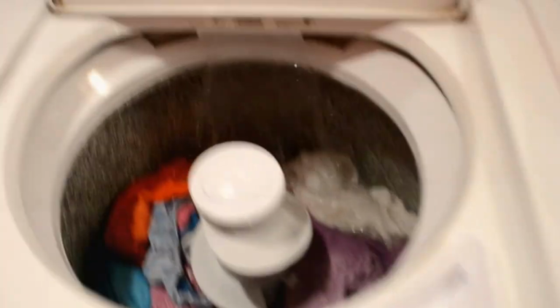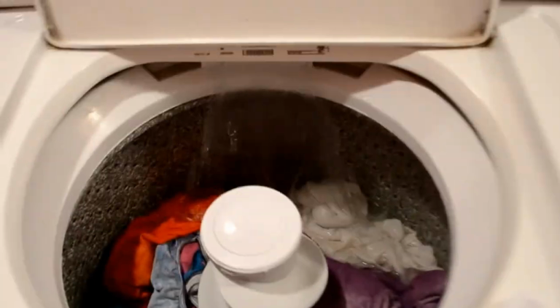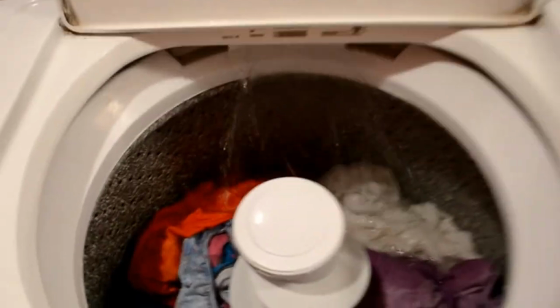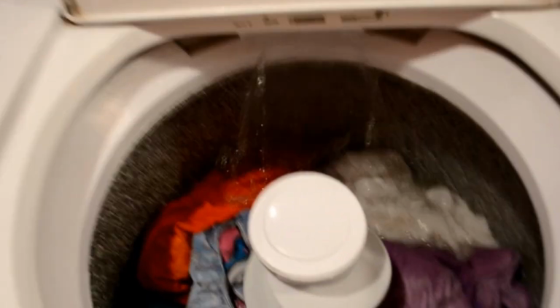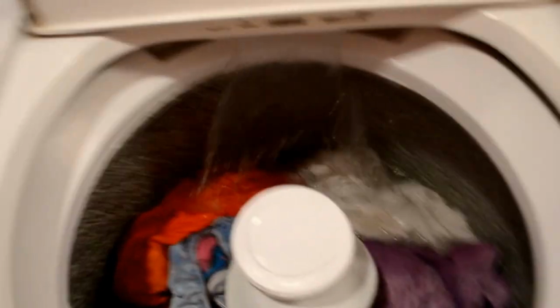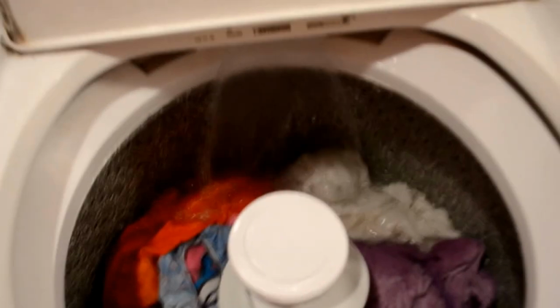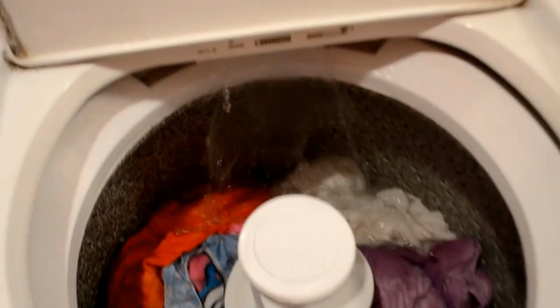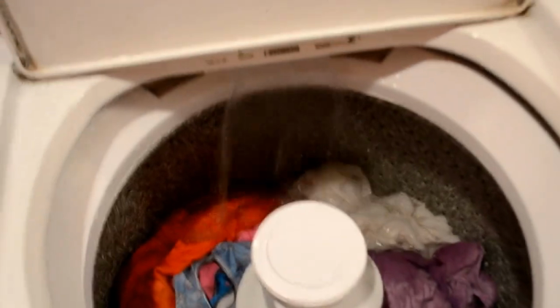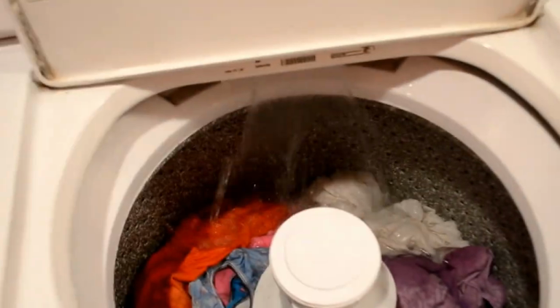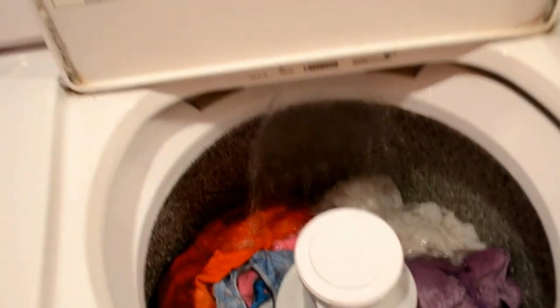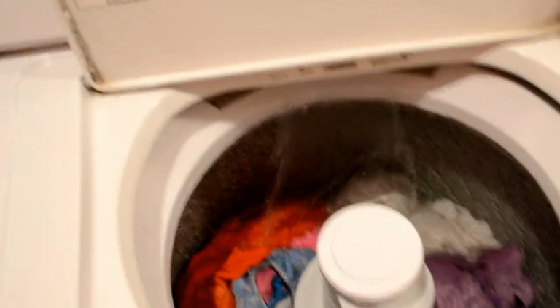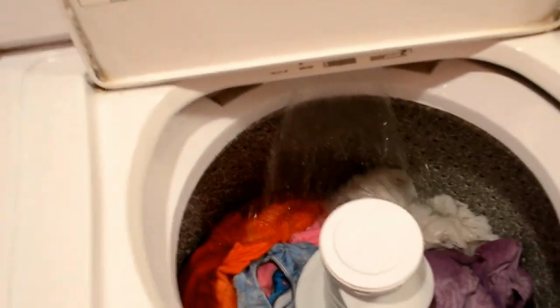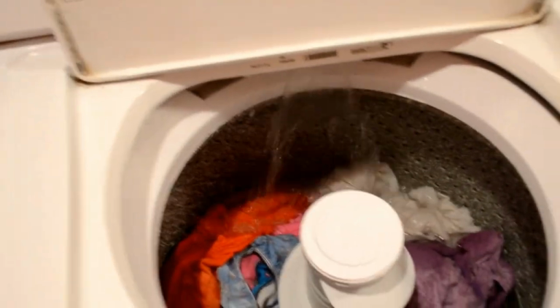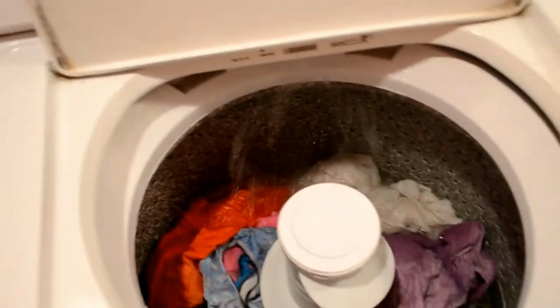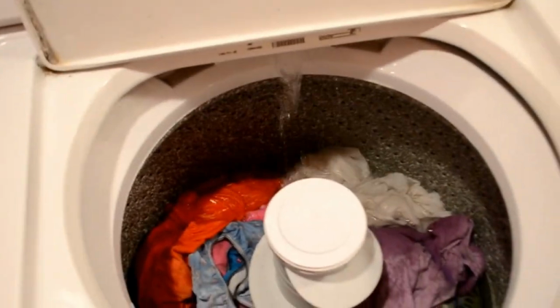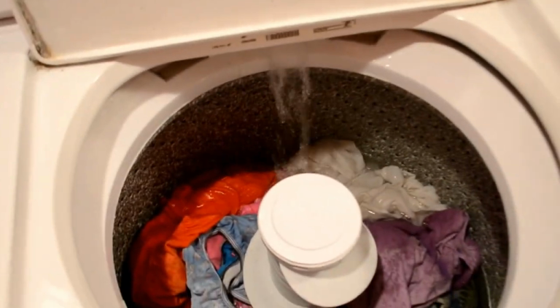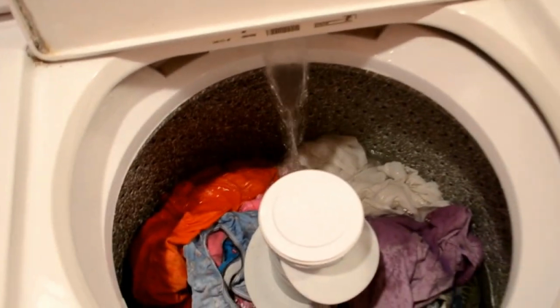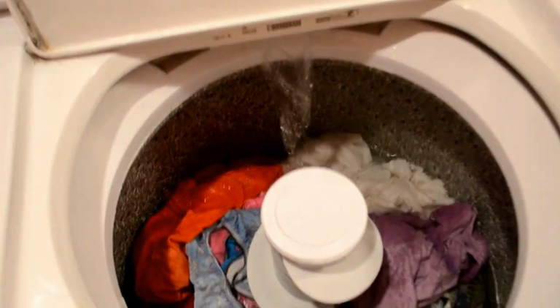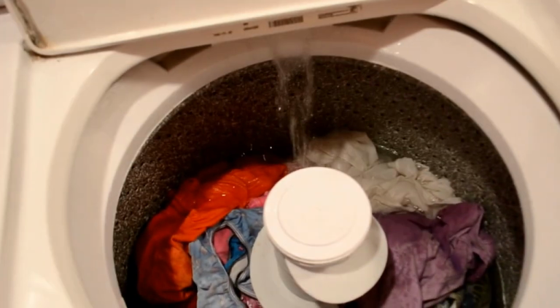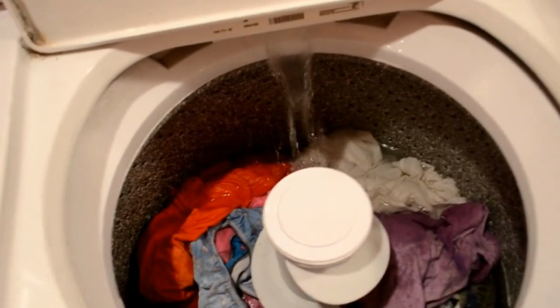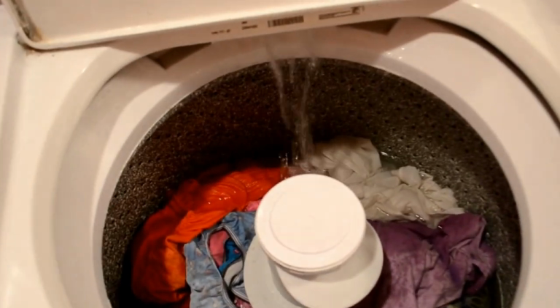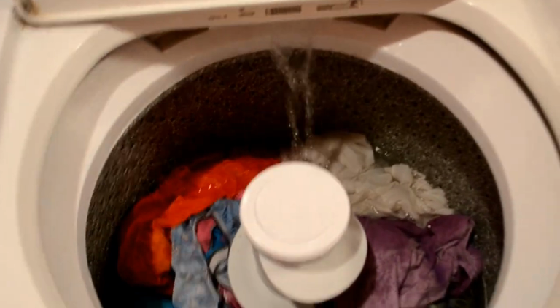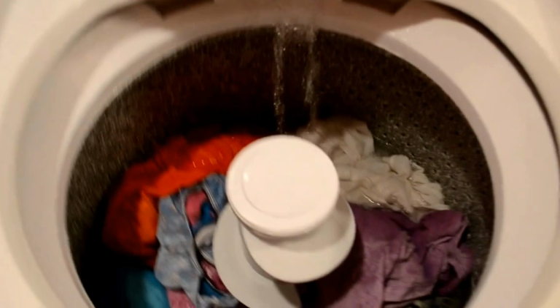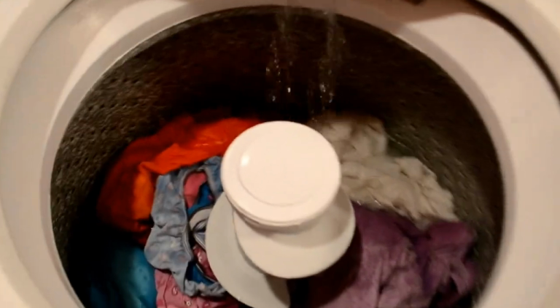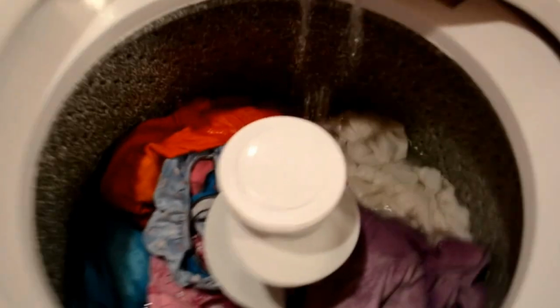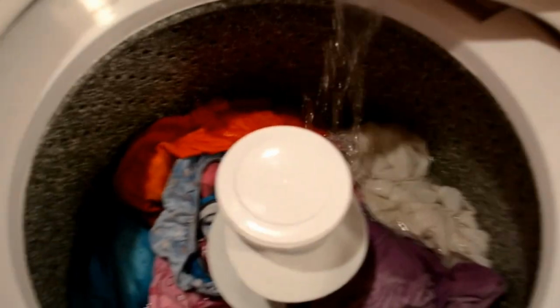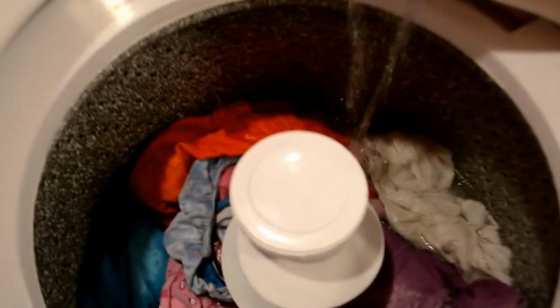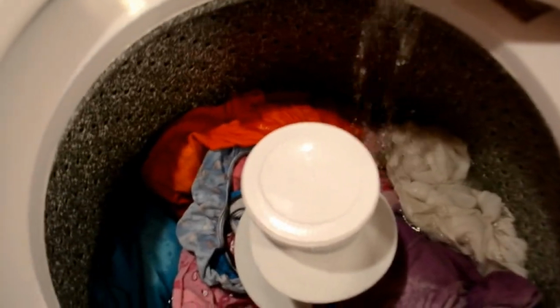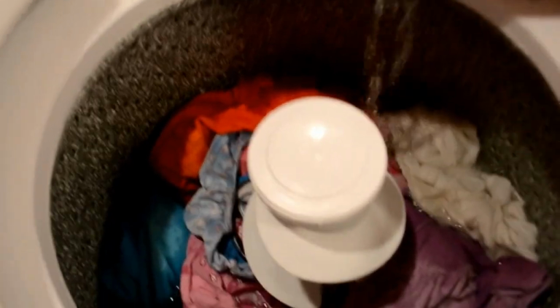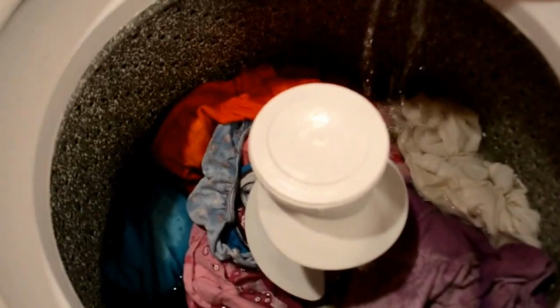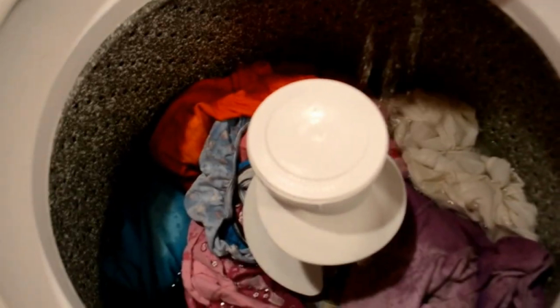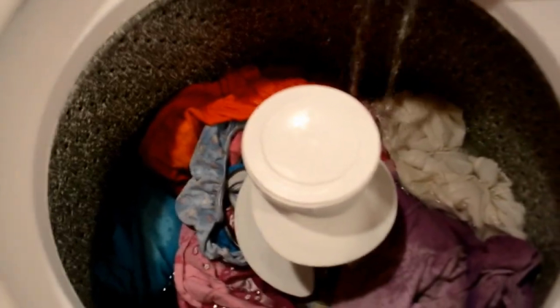About five minutes later it's still filling up. We've got it on a high load. The drum is probably half full.